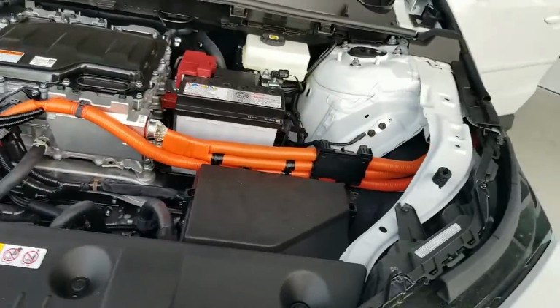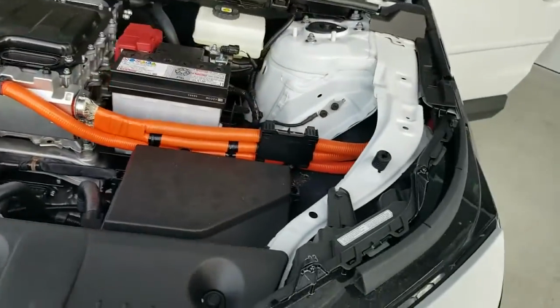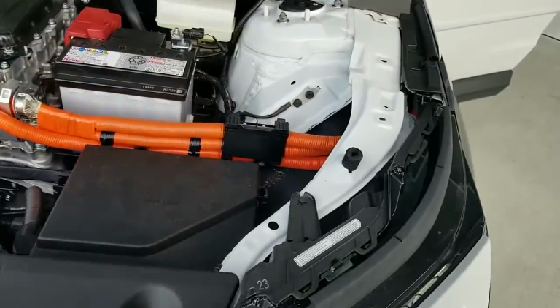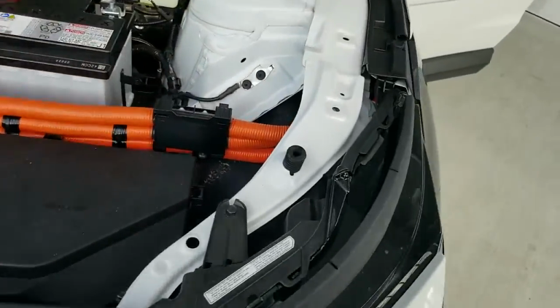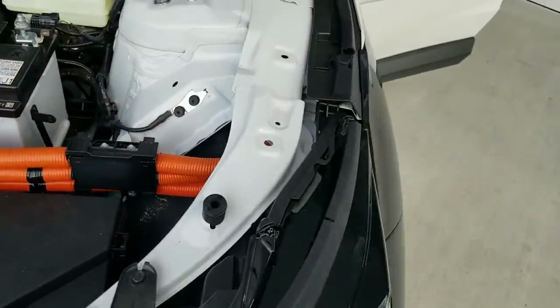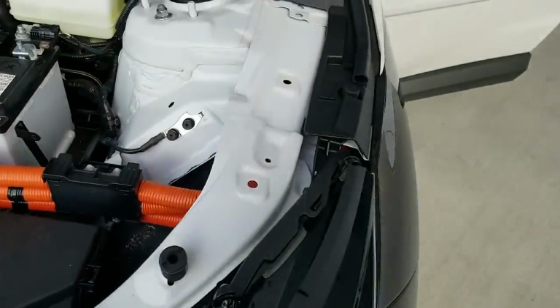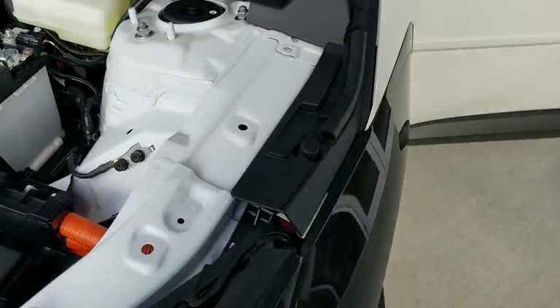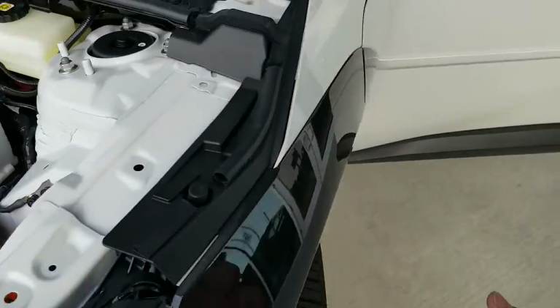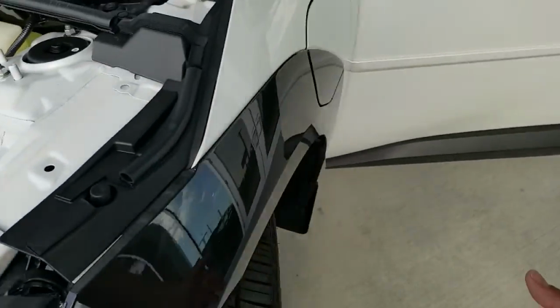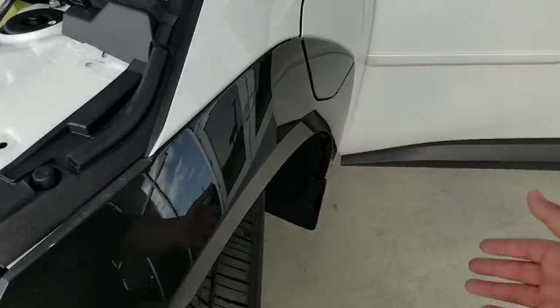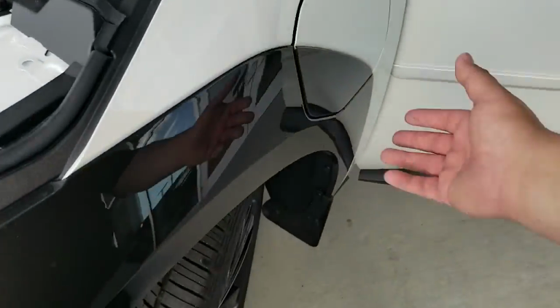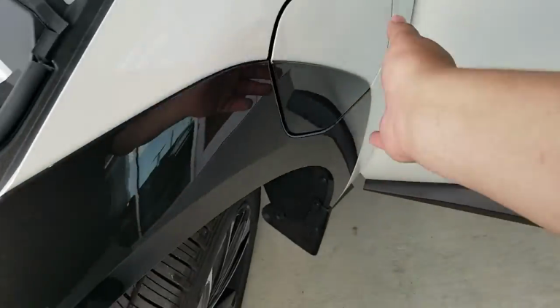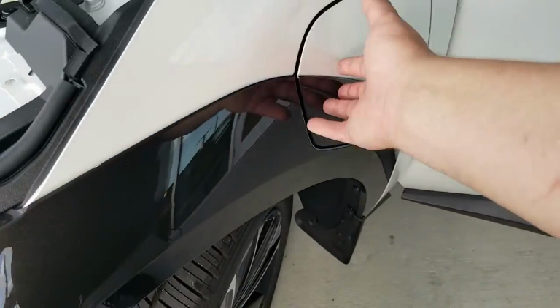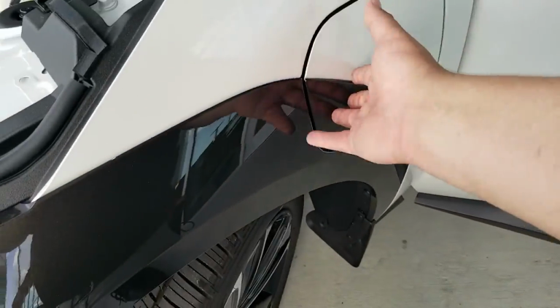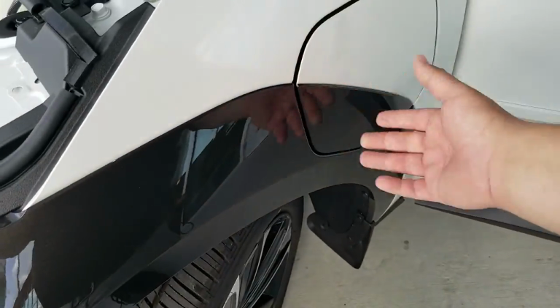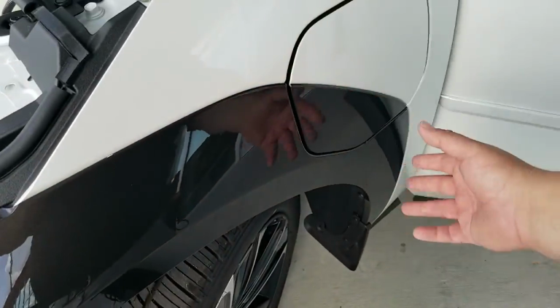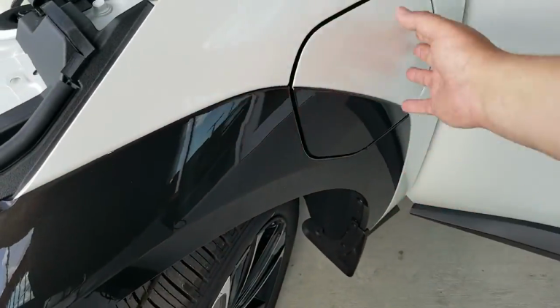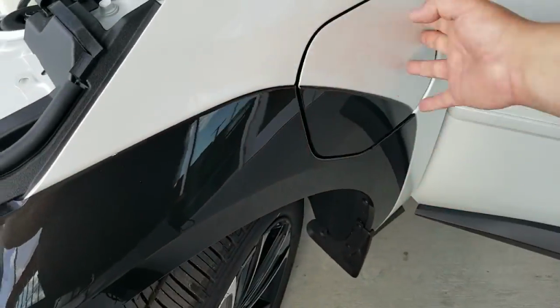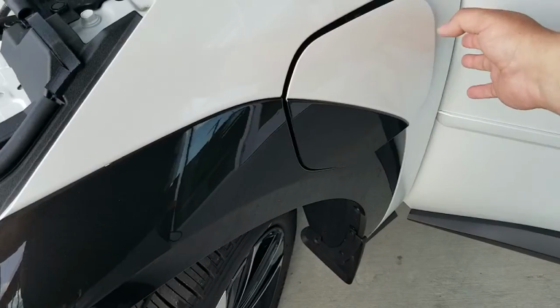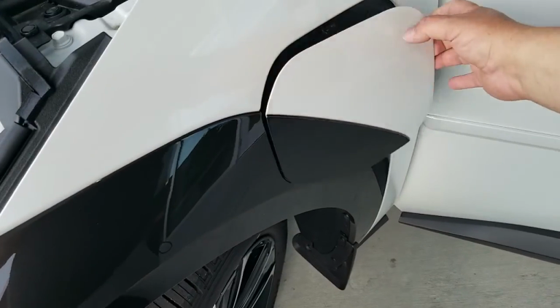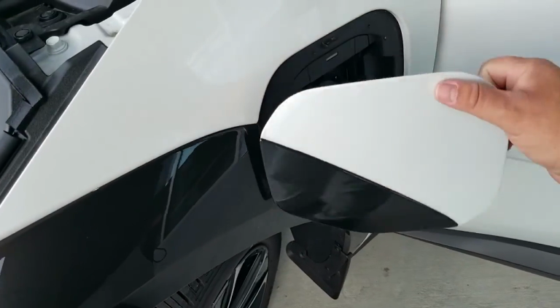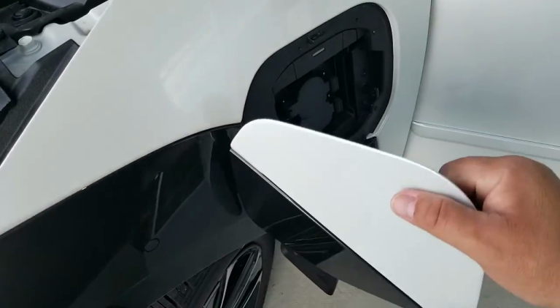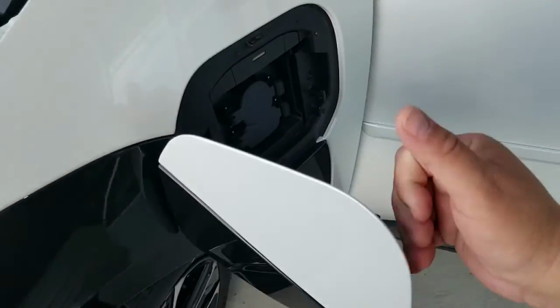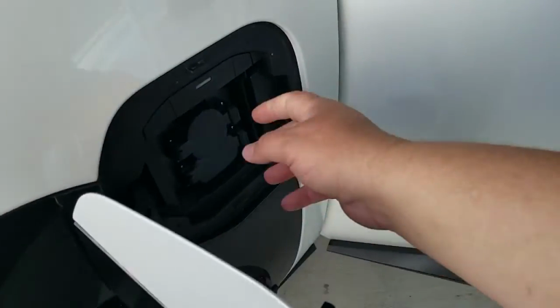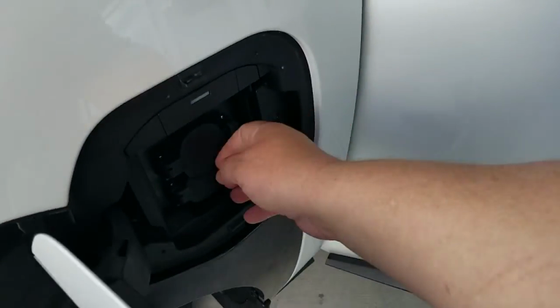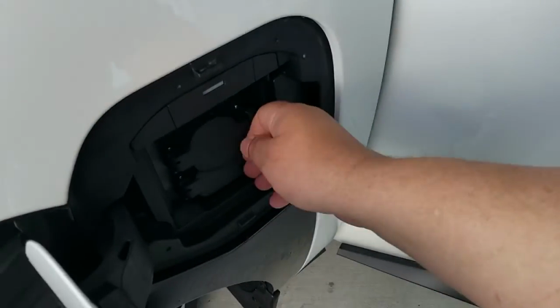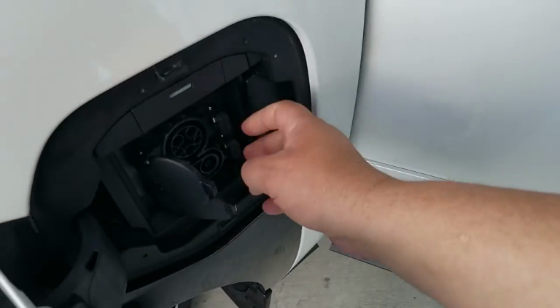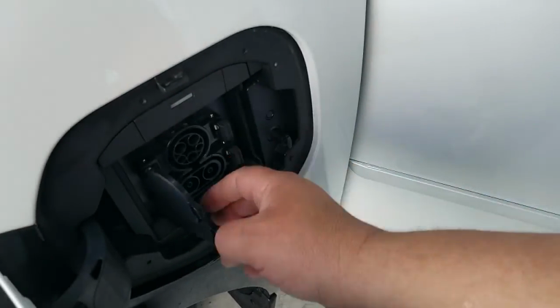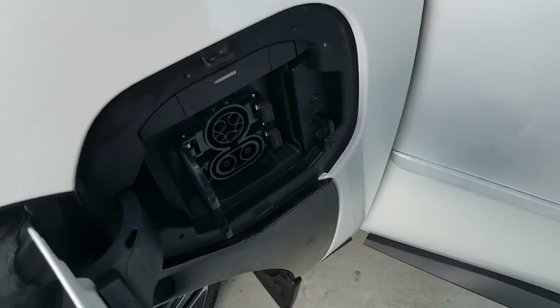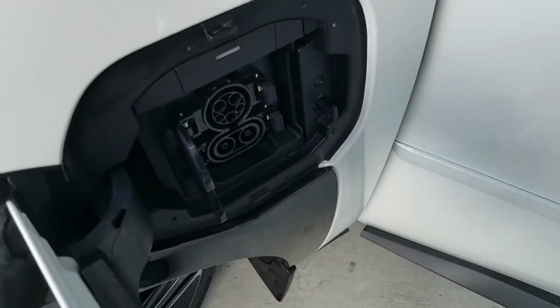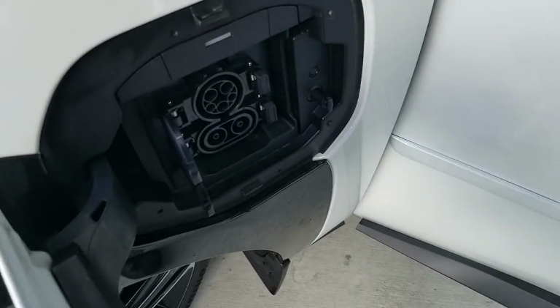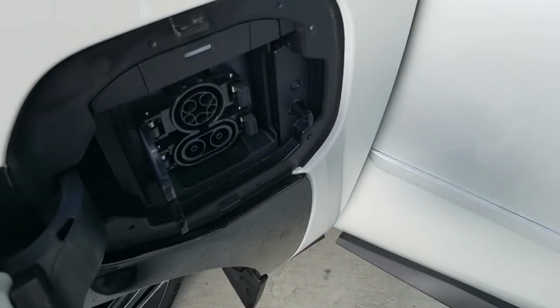The charger is over here — your charge port is right here. So if you want to charge it up, you're going to plug in right here.